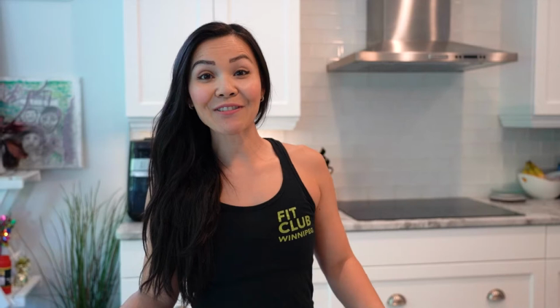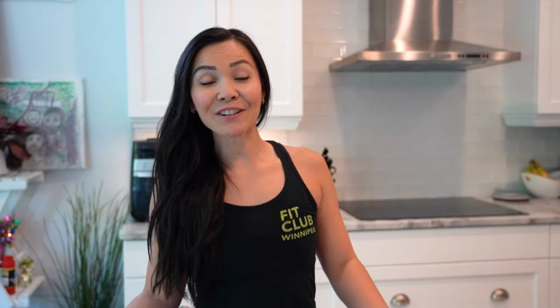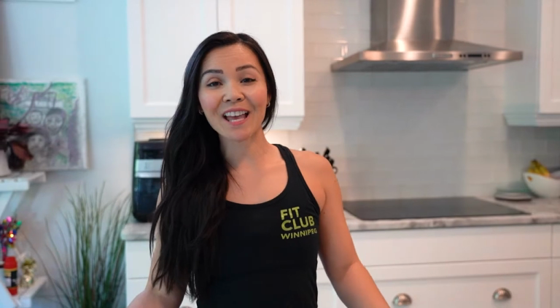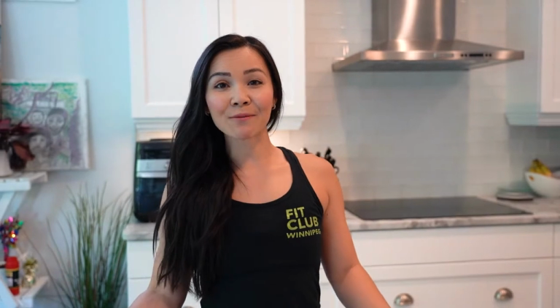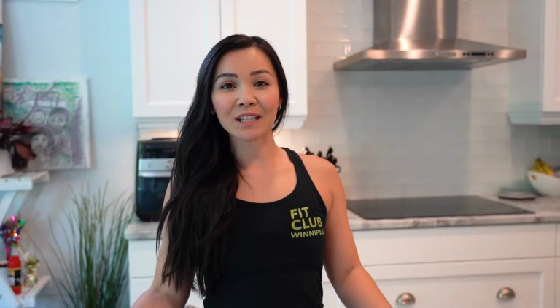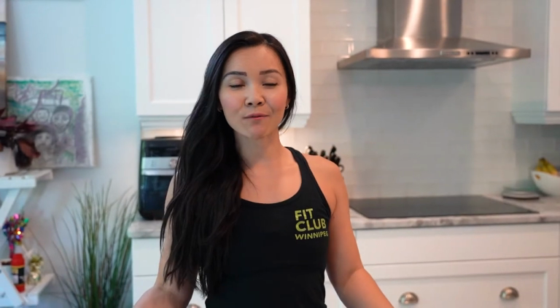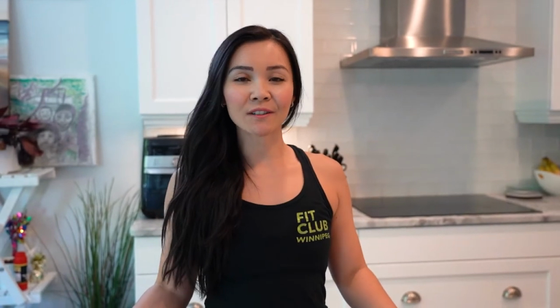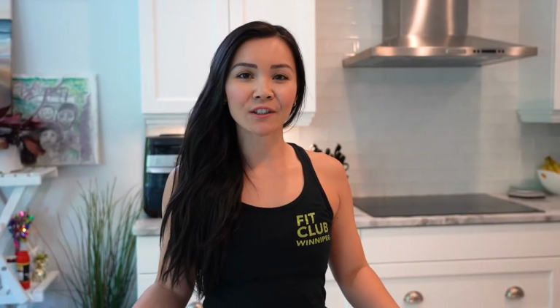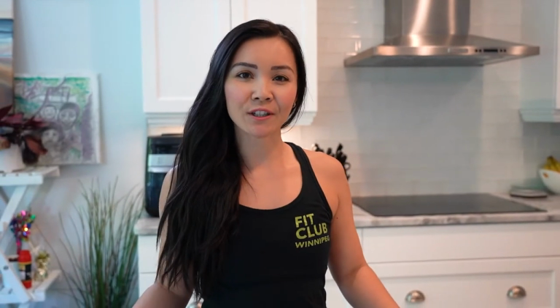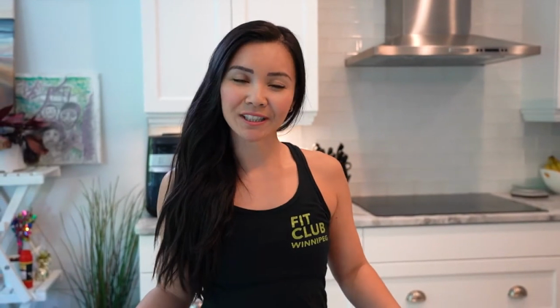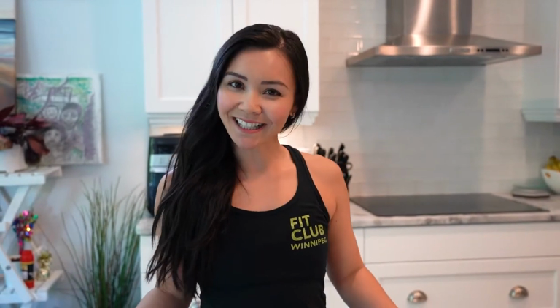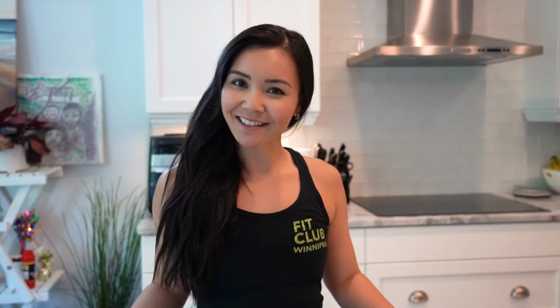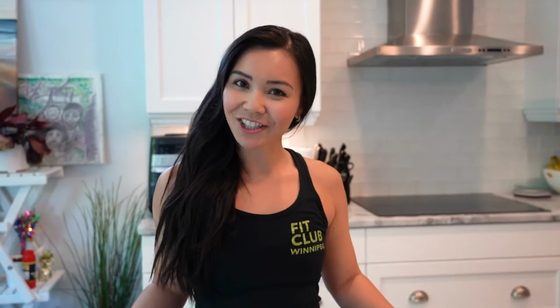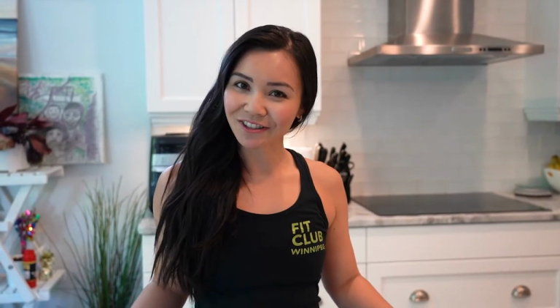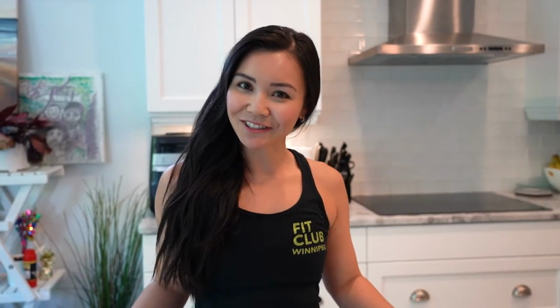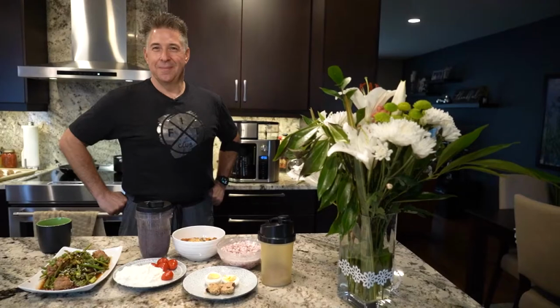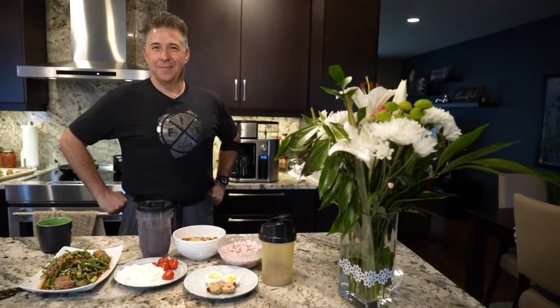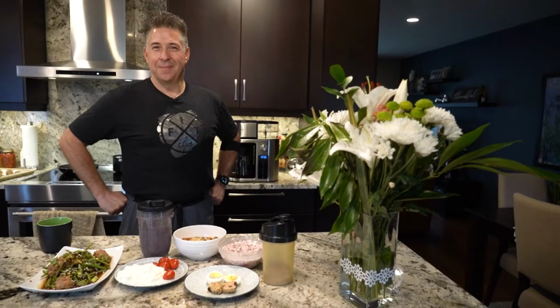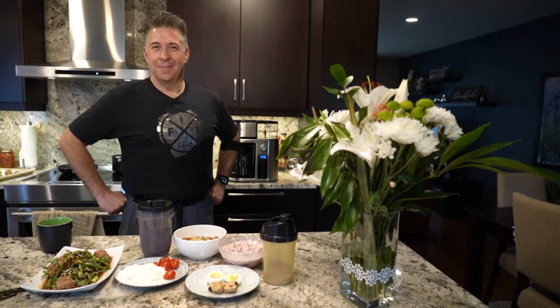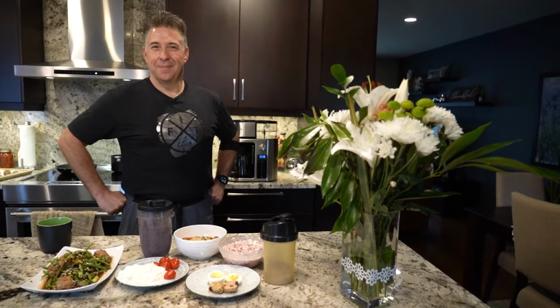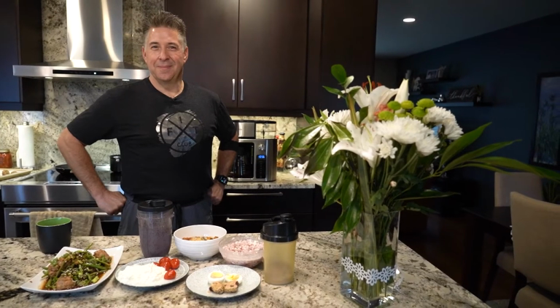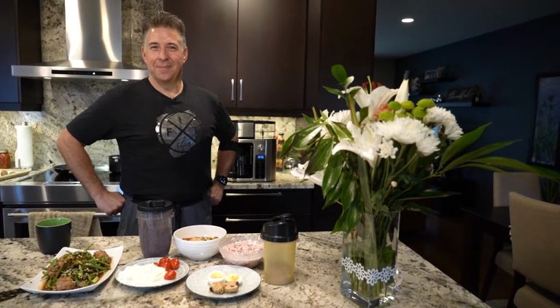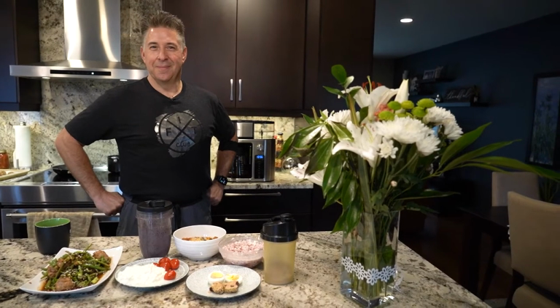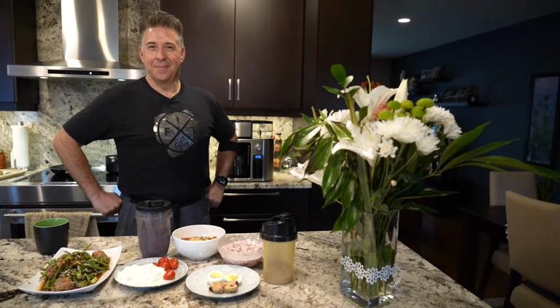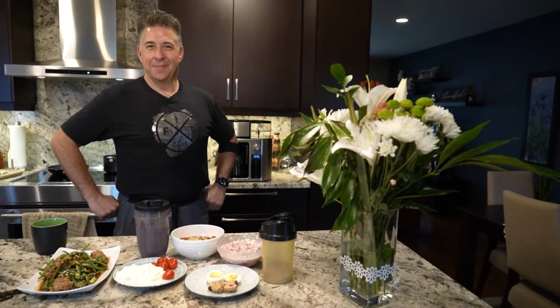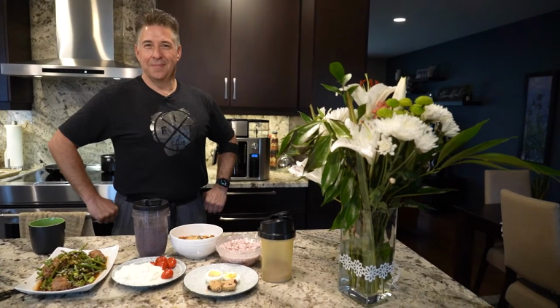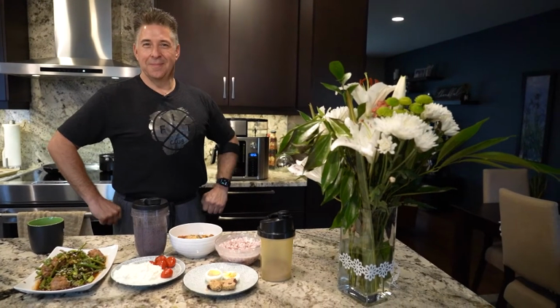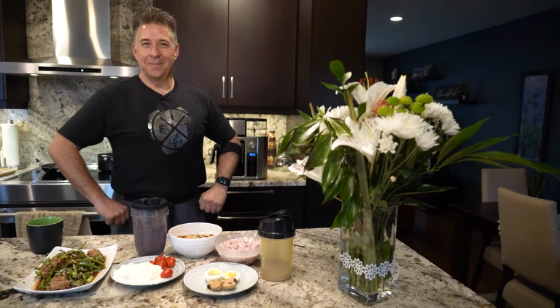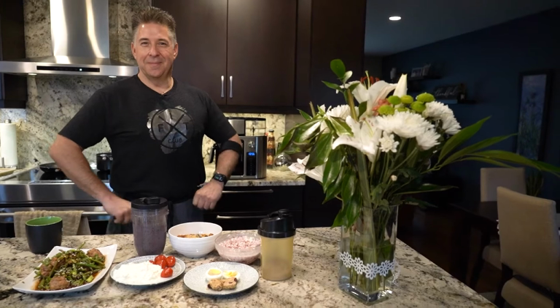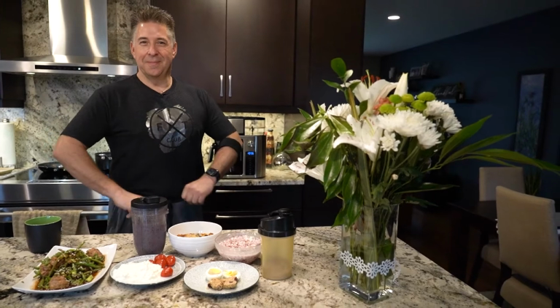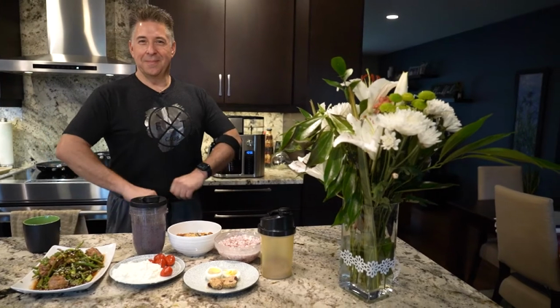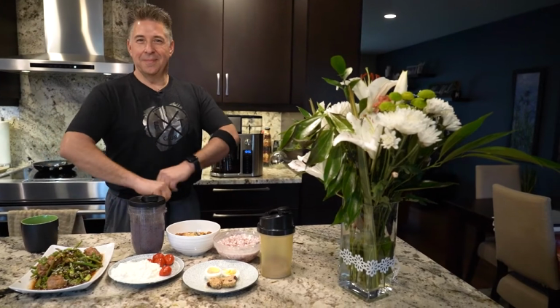Hey Fit Fam, we have one of our veteran guests on the show, Mark G, and he will be sharing one day's worth of meal prep.